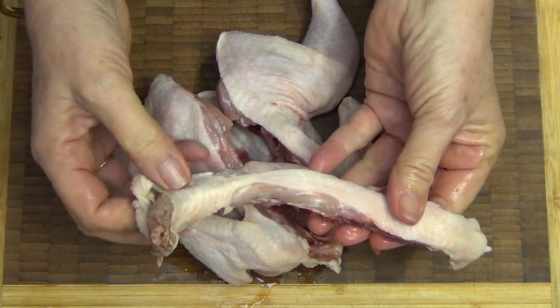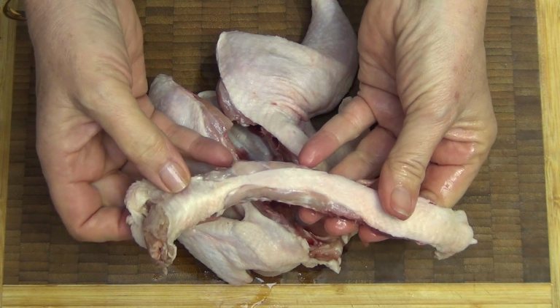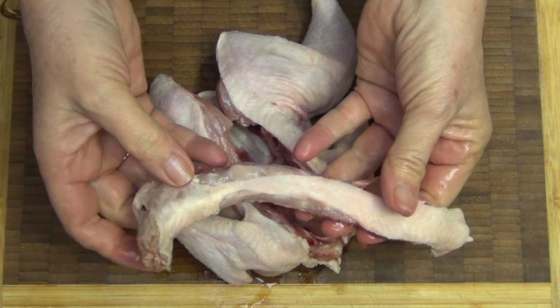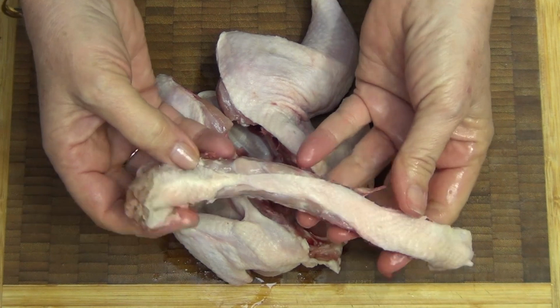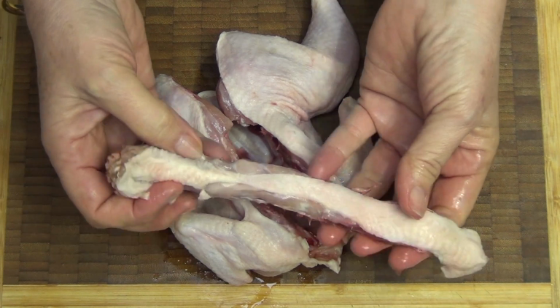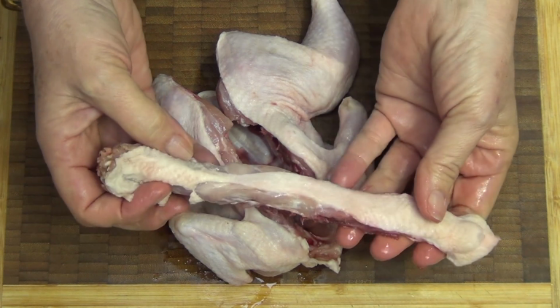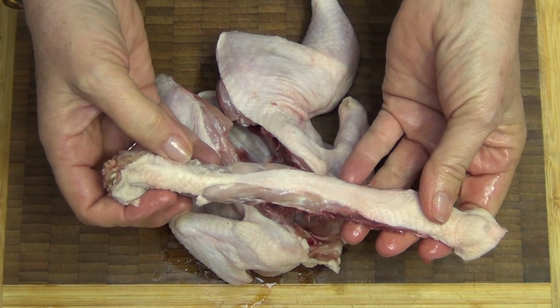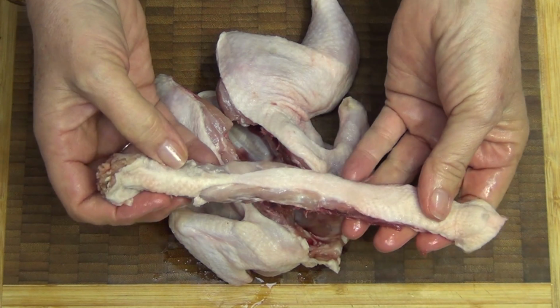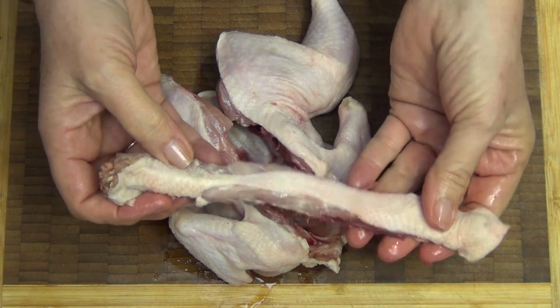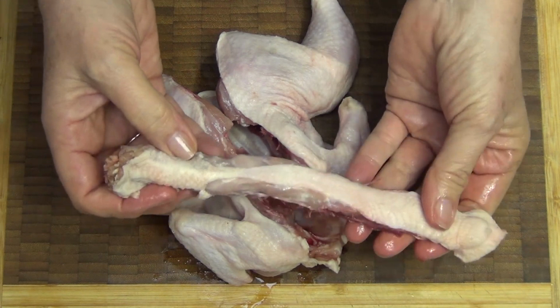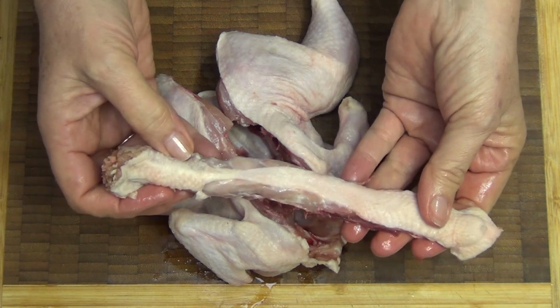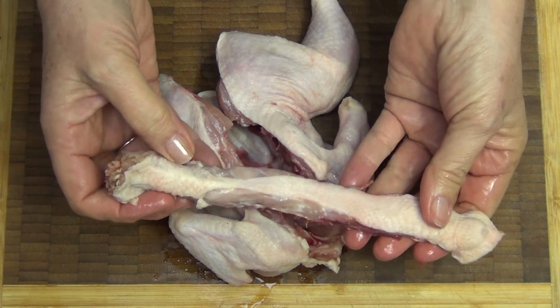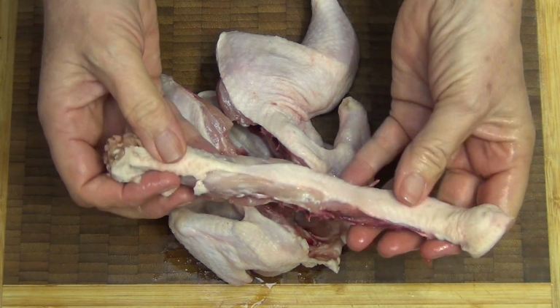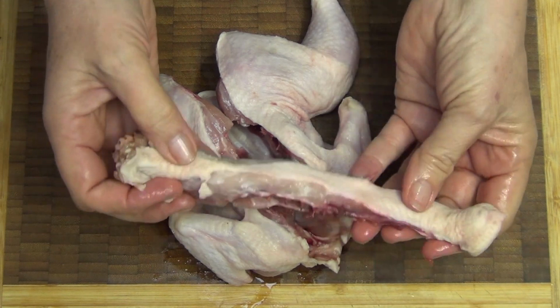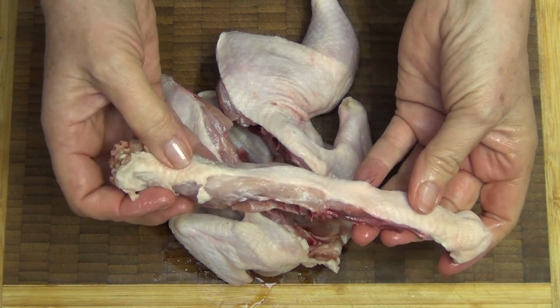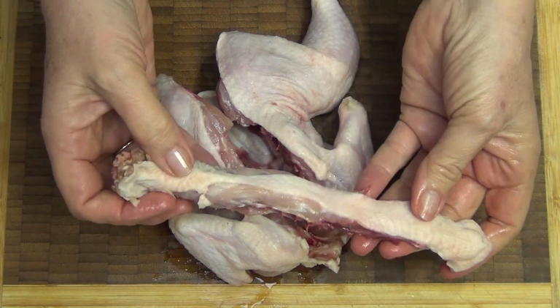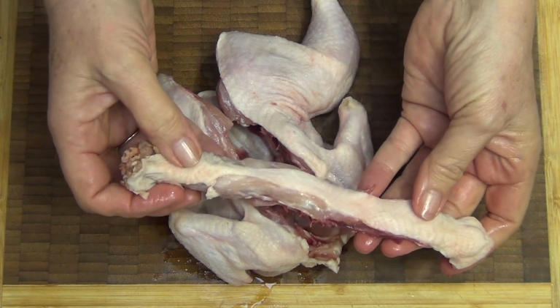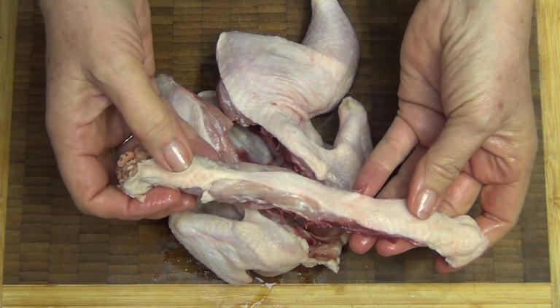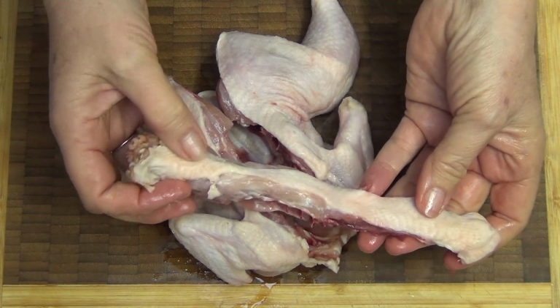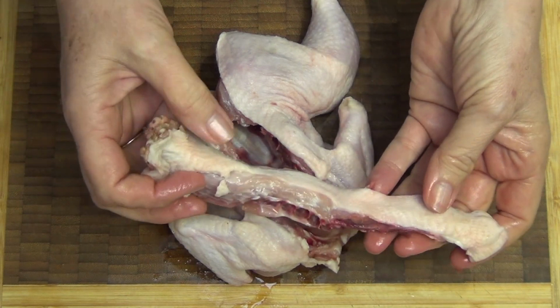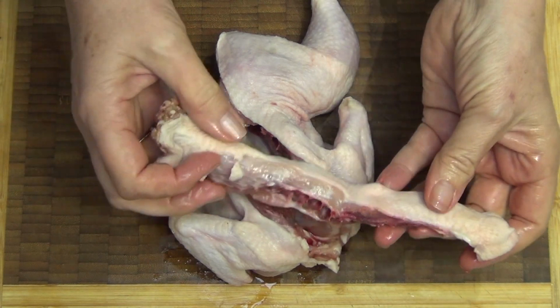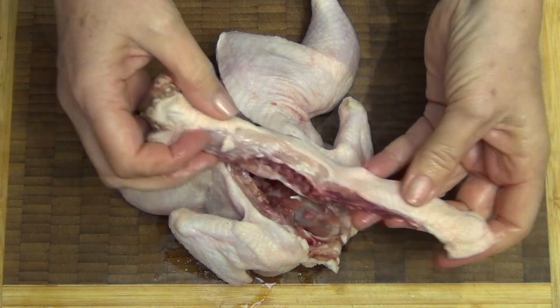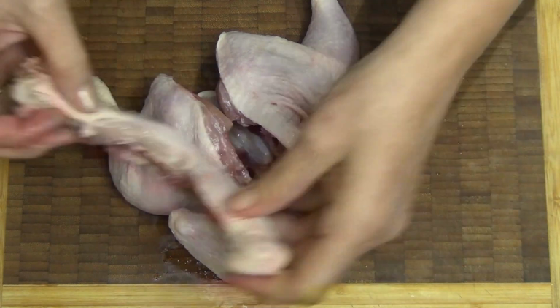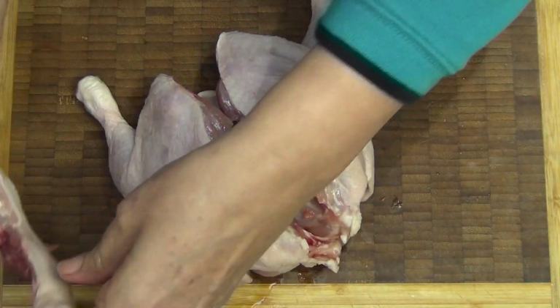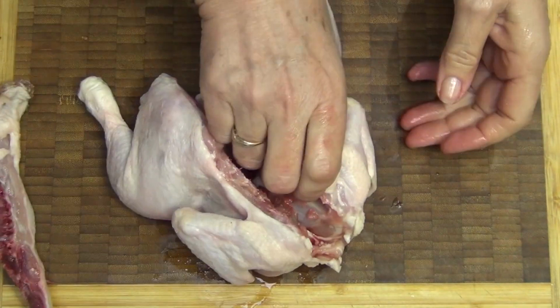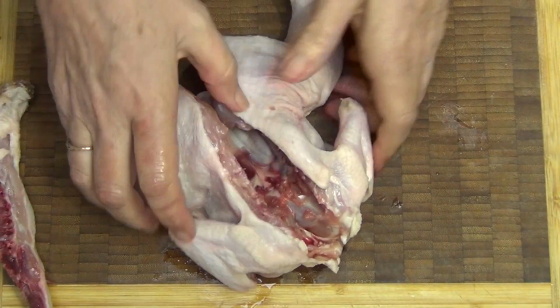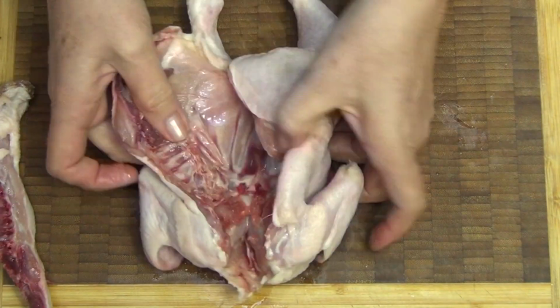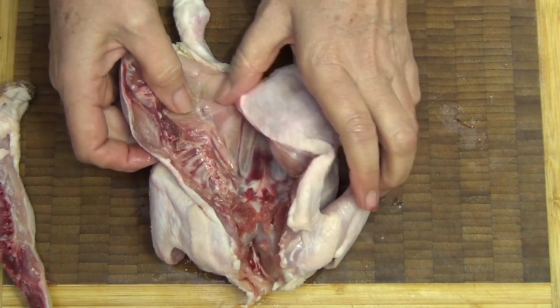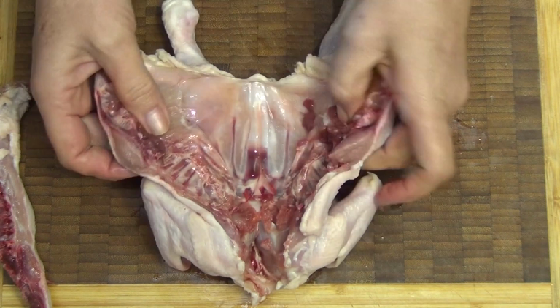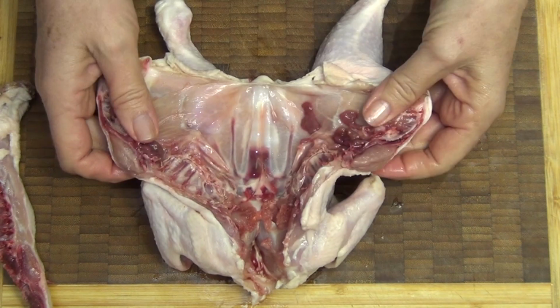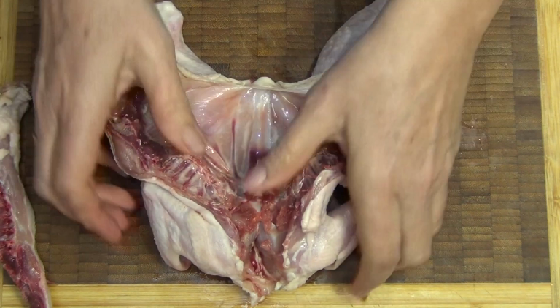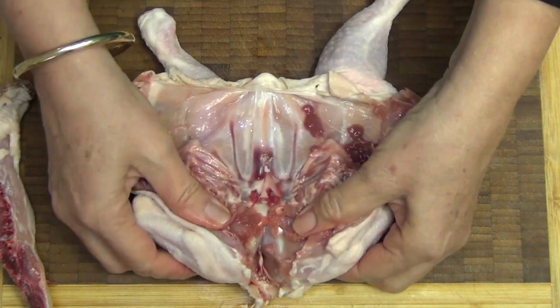There's plenty of flavour there — don't throw that out, you can quite easily use that in stock. That's what our chicken looks like now.